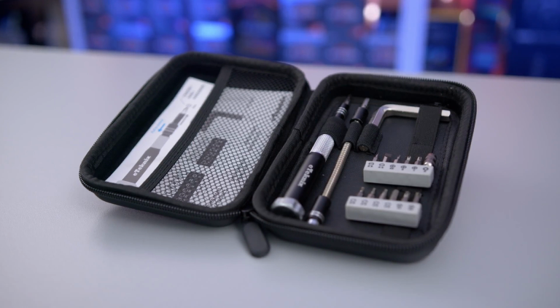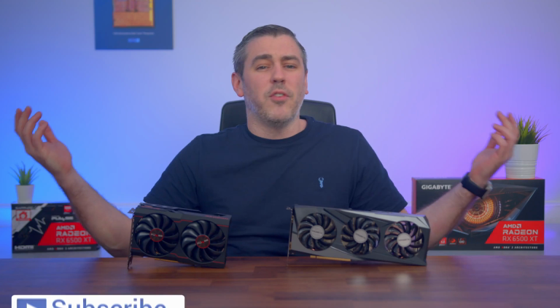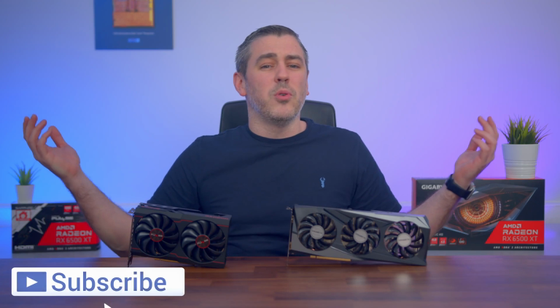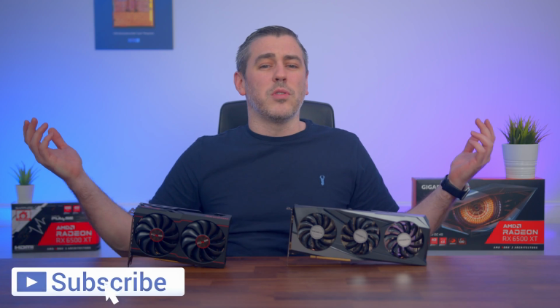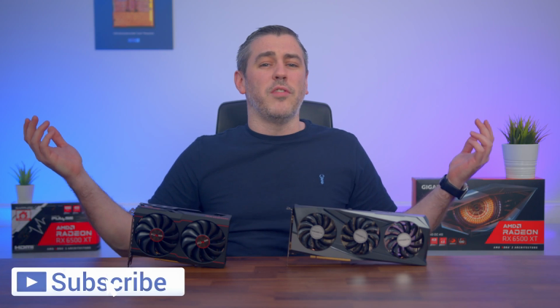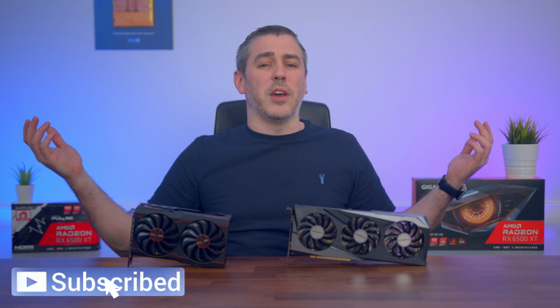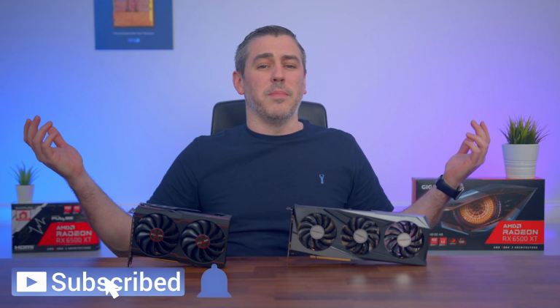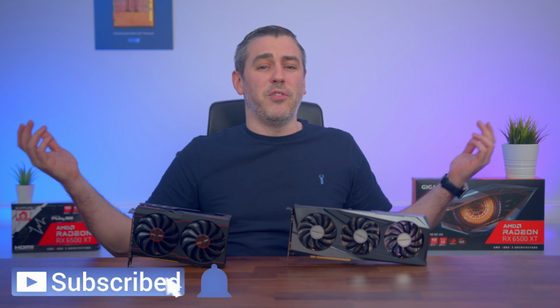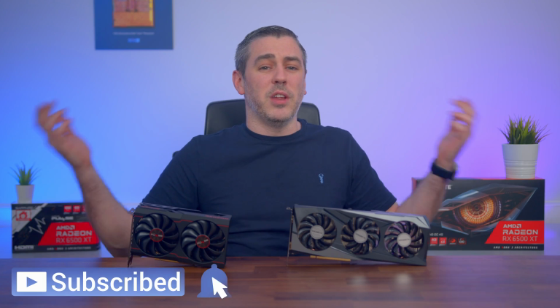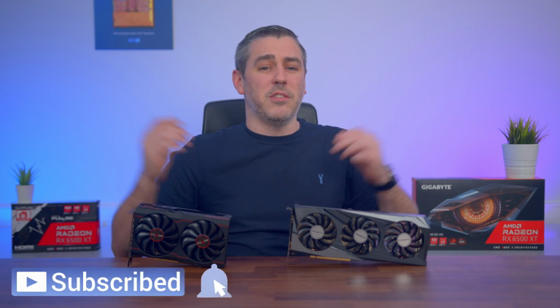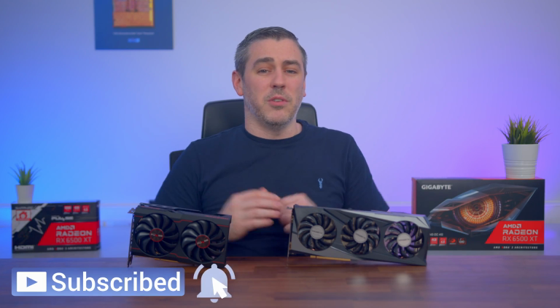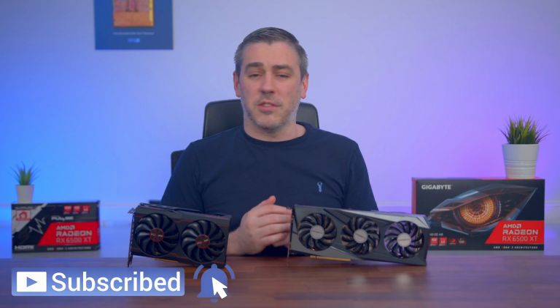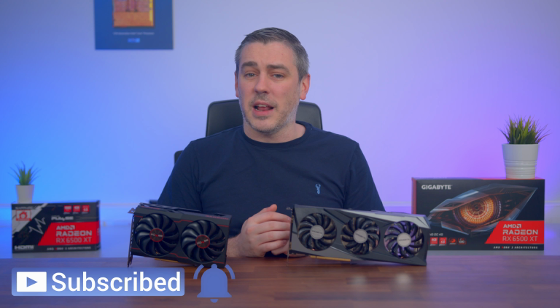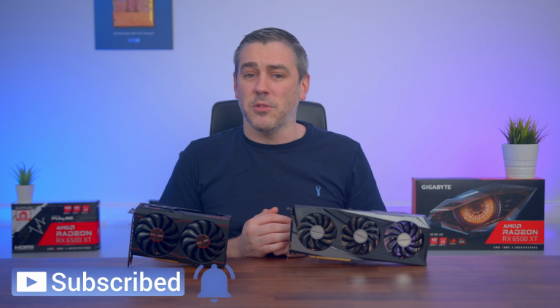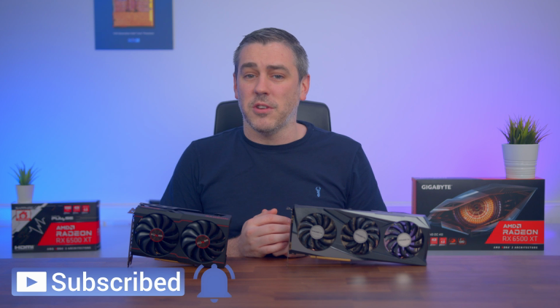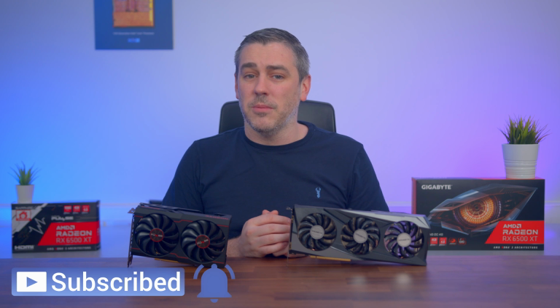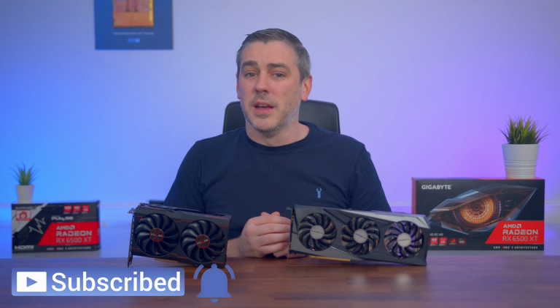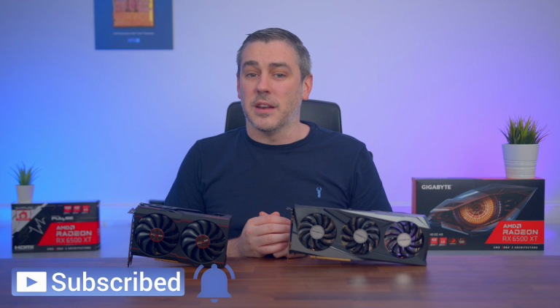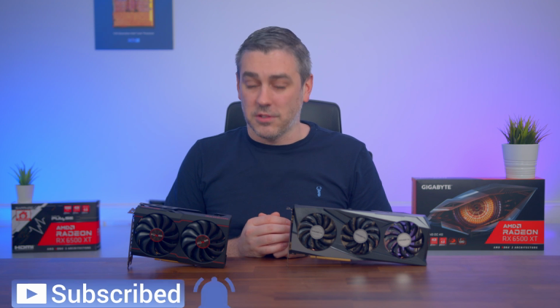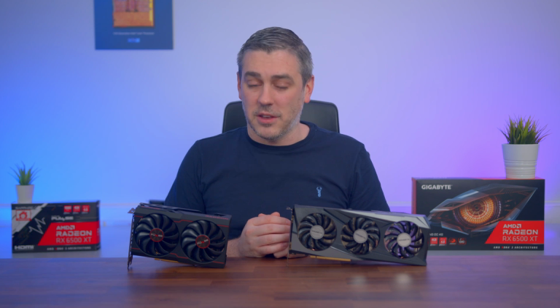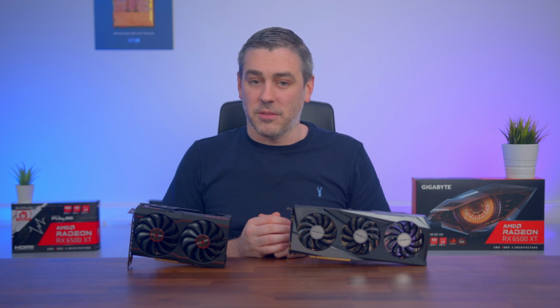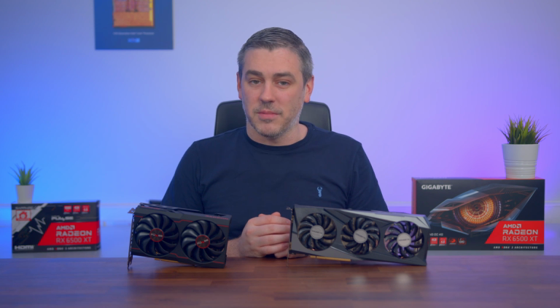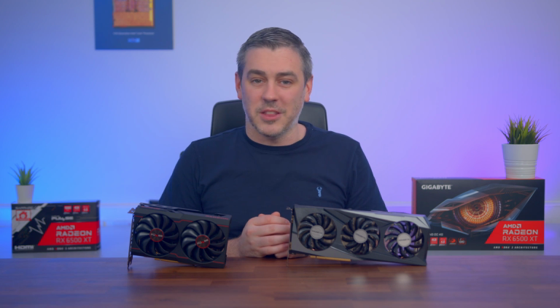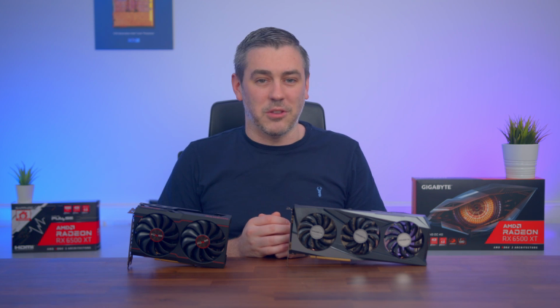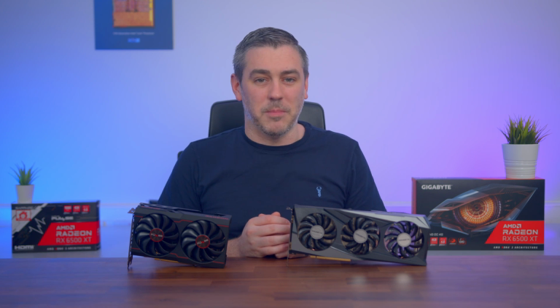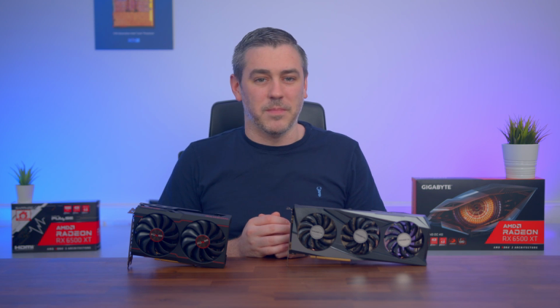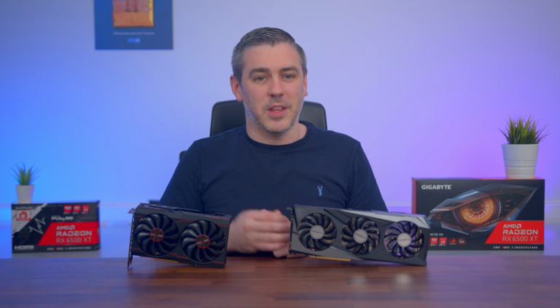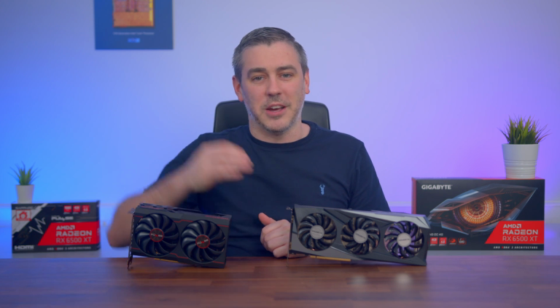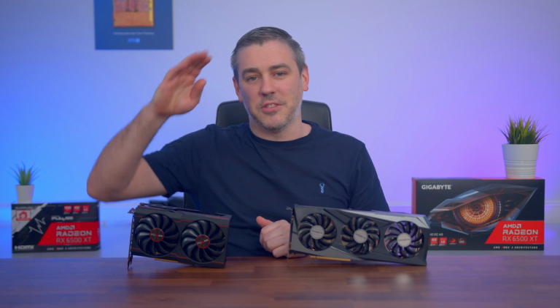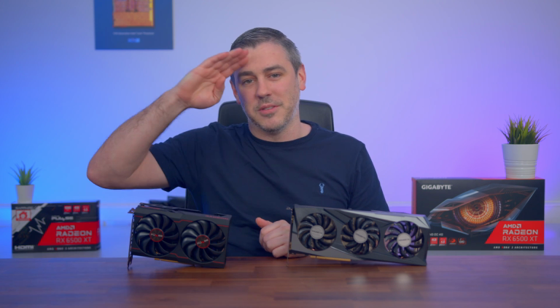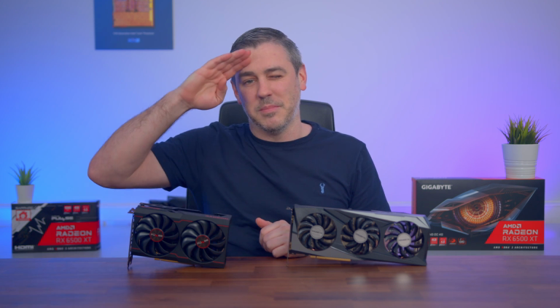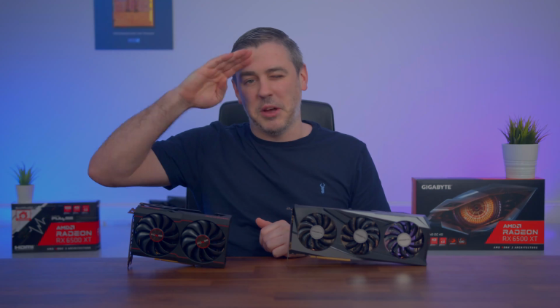Hopefully you enjoyed this video. If you did, you know exactly what to do, and I'll see you in the next one. See you later, guys. Bye-bye.